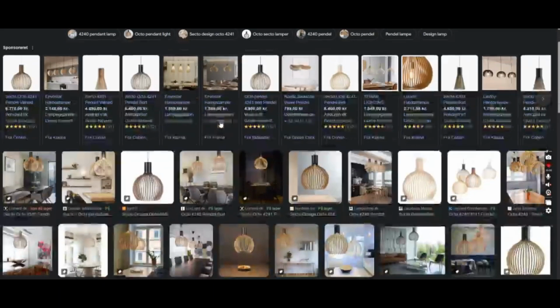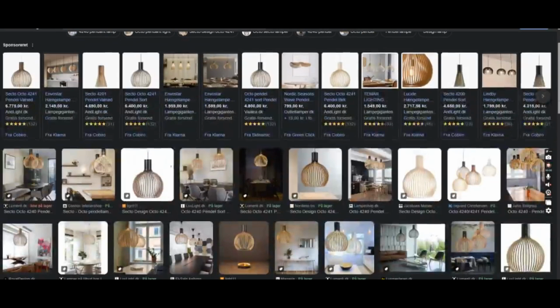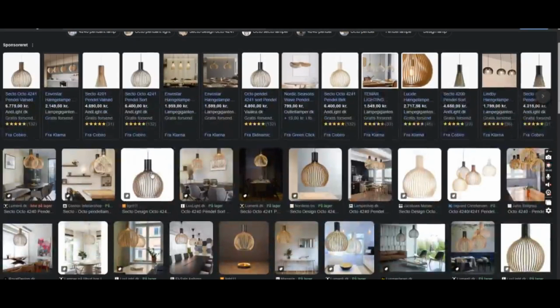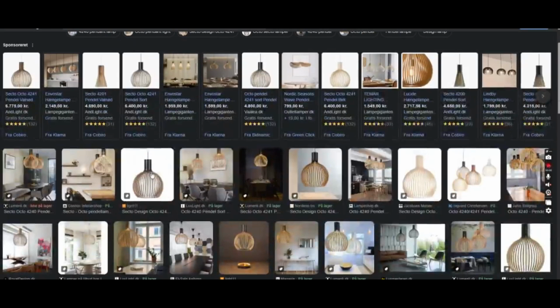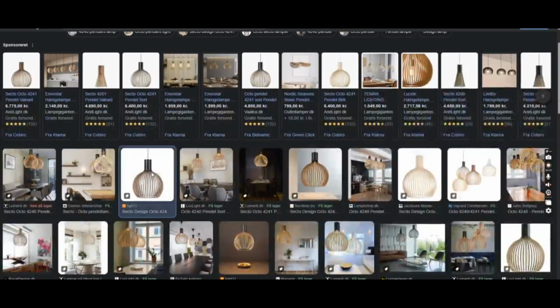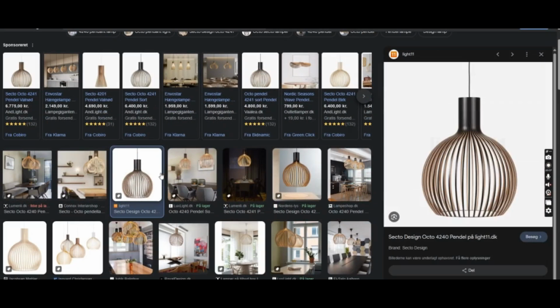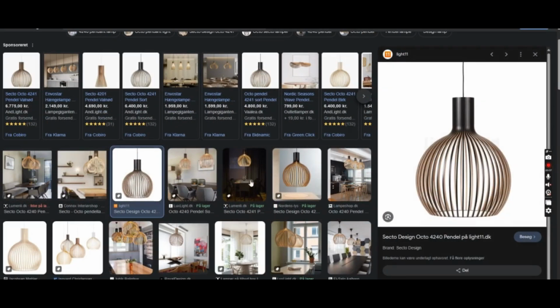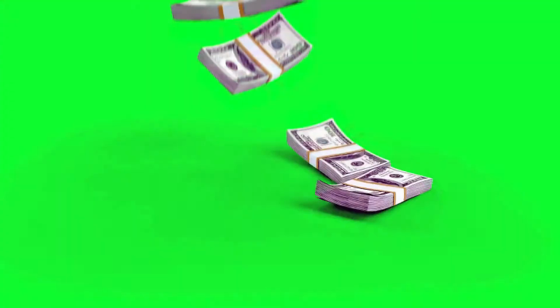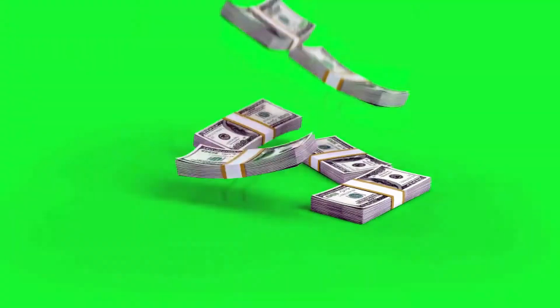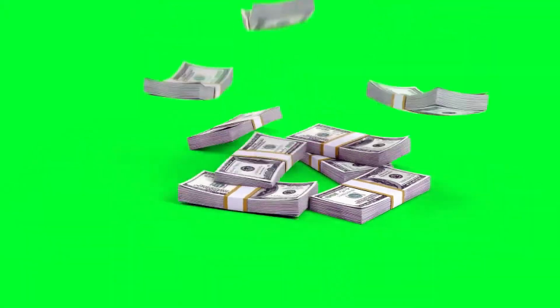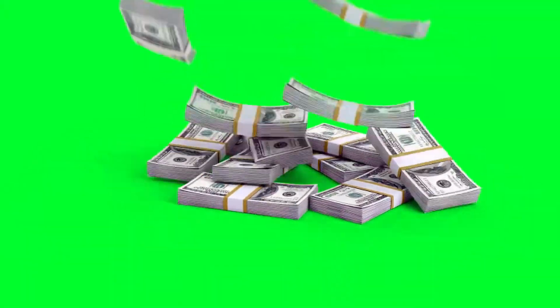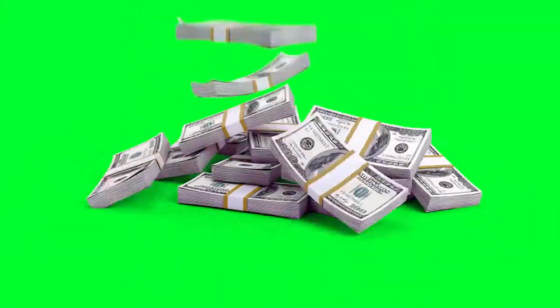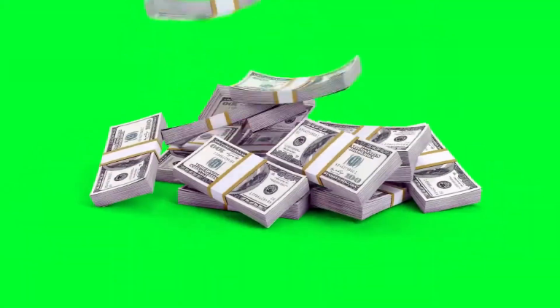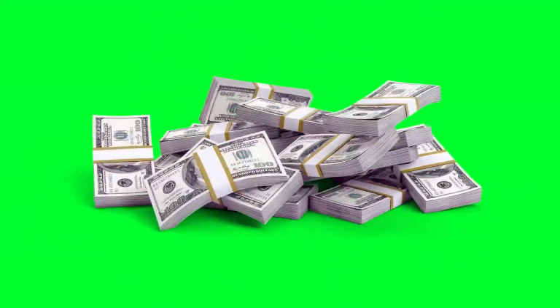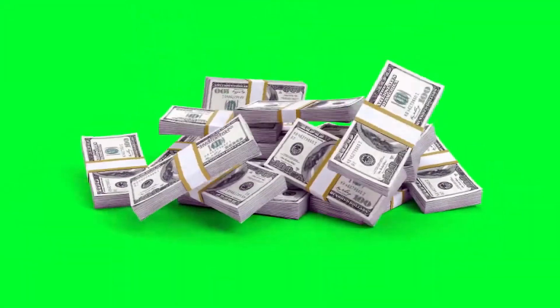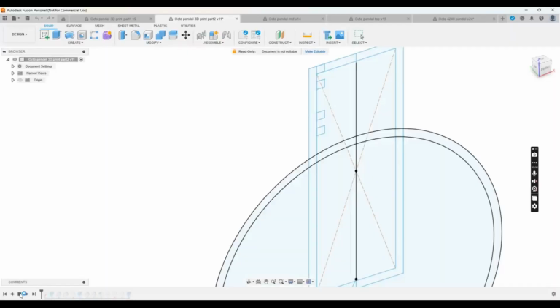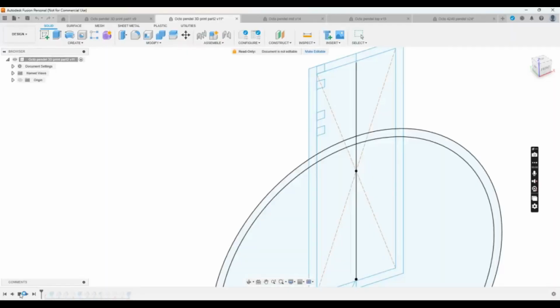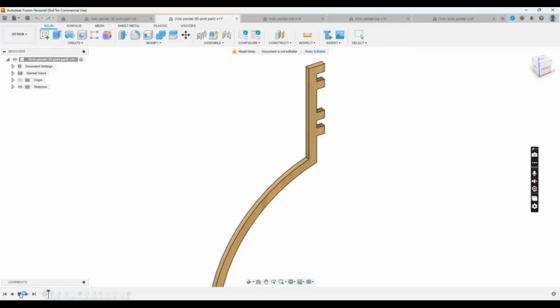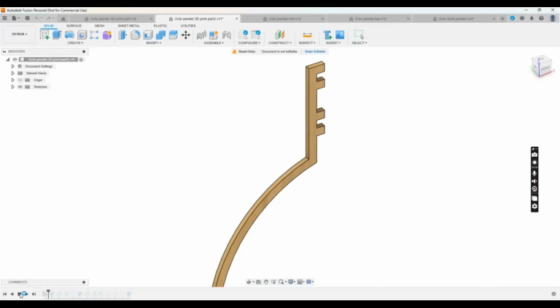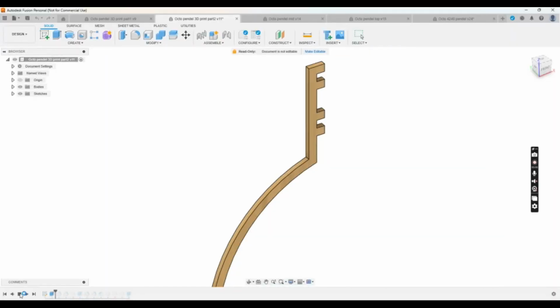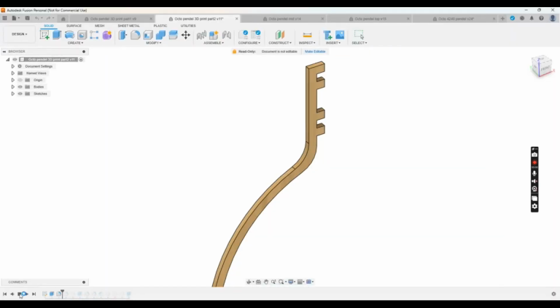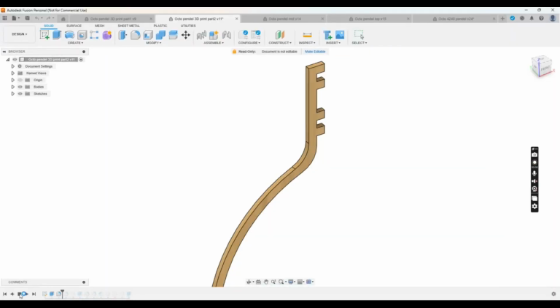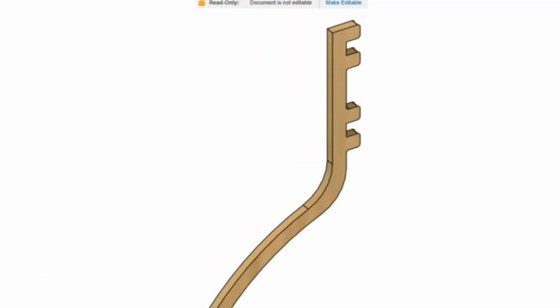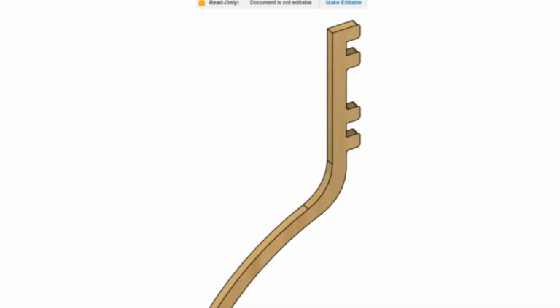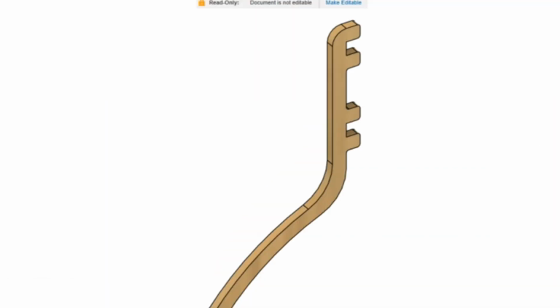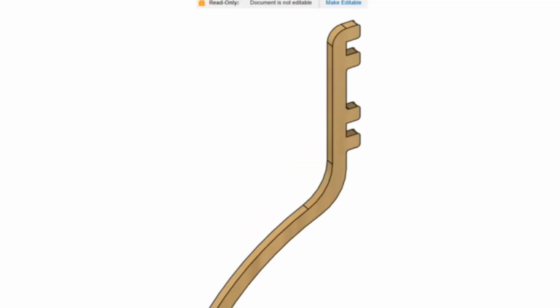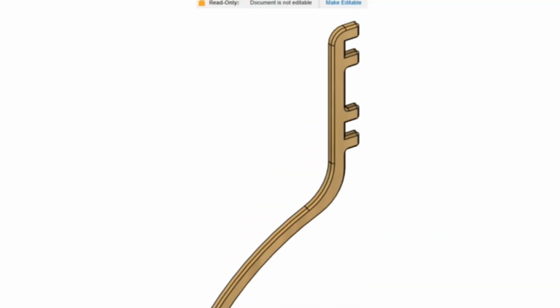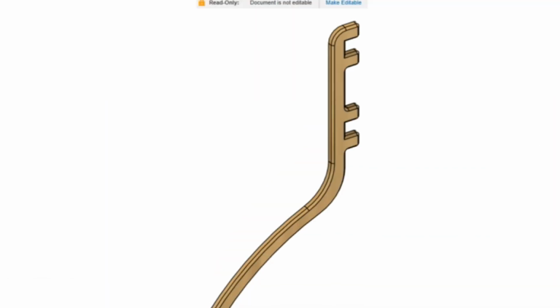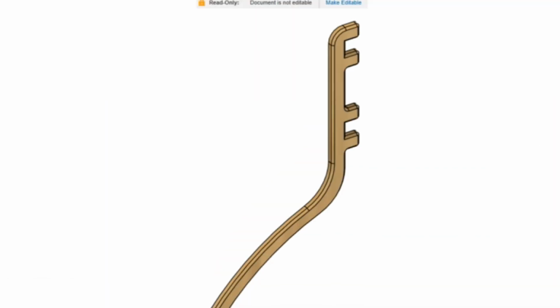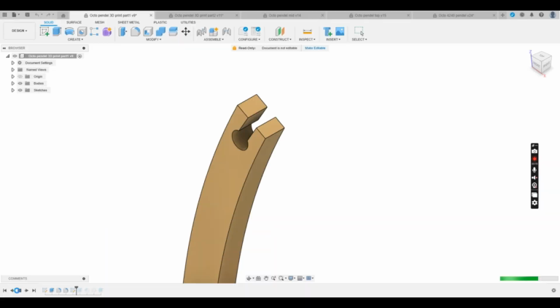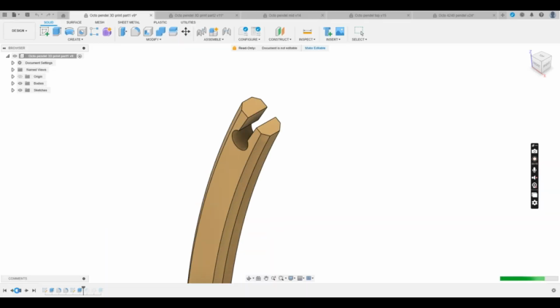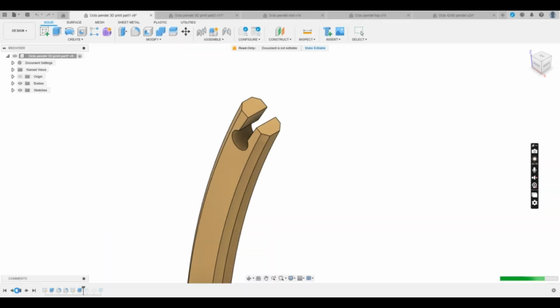I started by looking at the lamp she wanted, and it was very expensive. So I went to the computer, opened Fusion, and started designing a lamp.